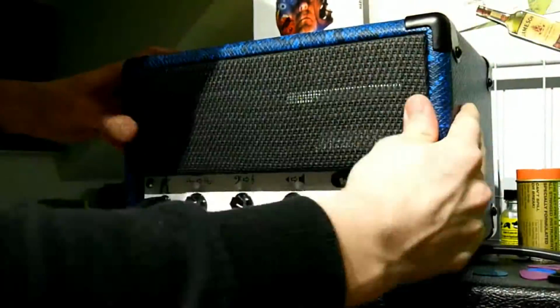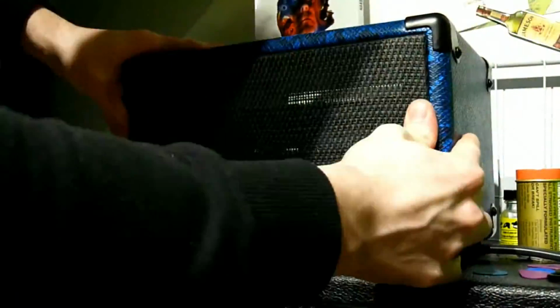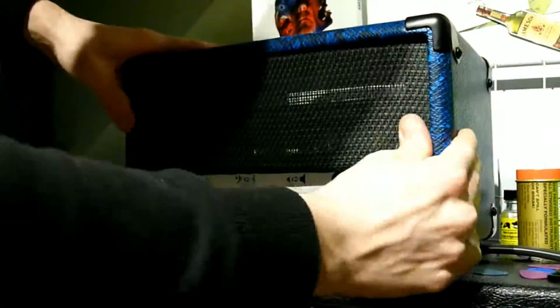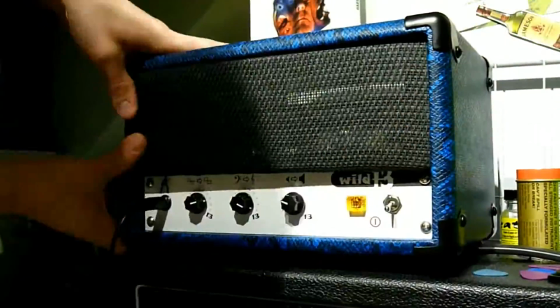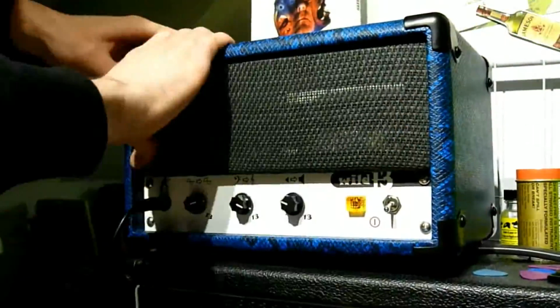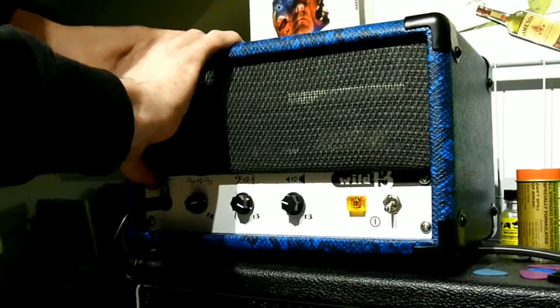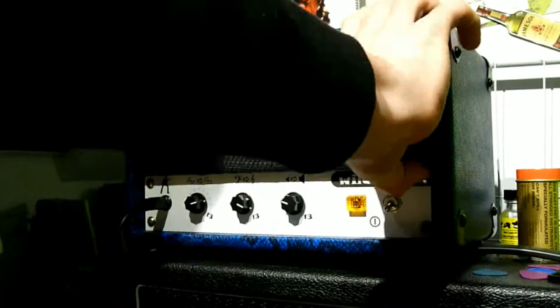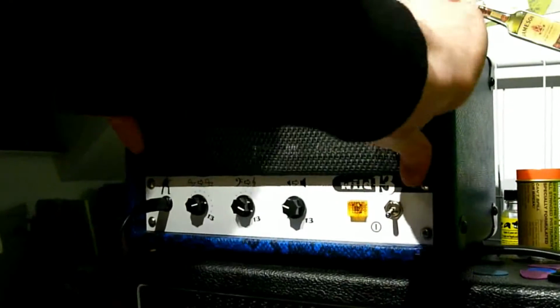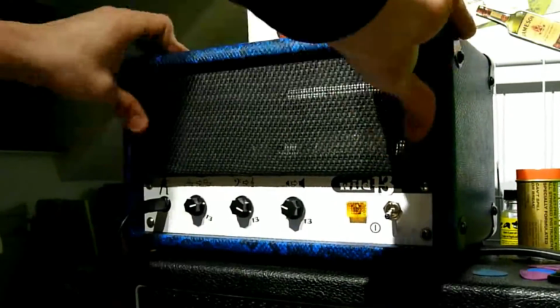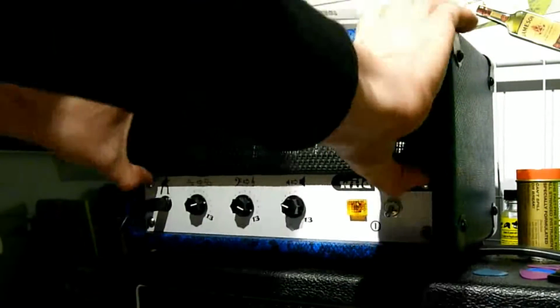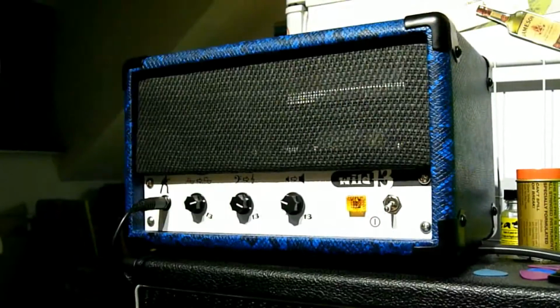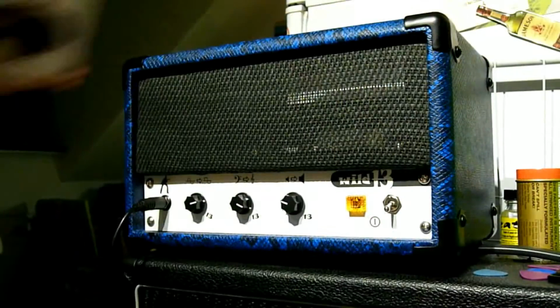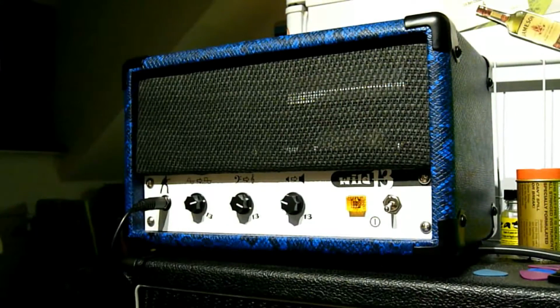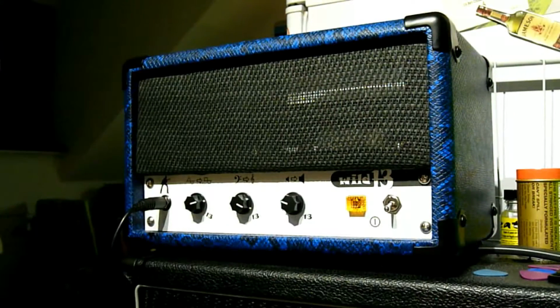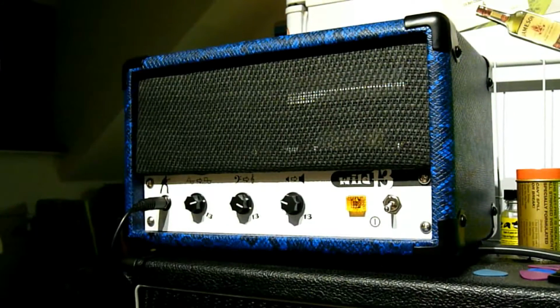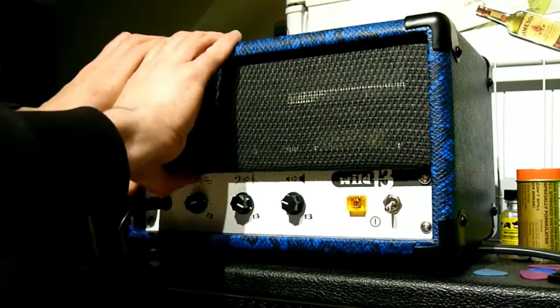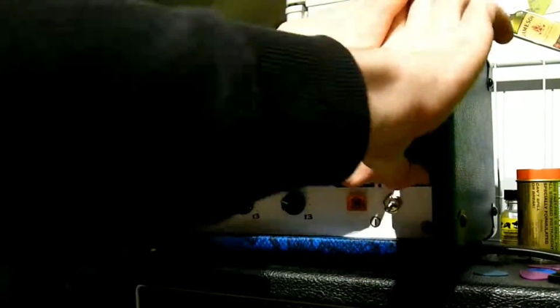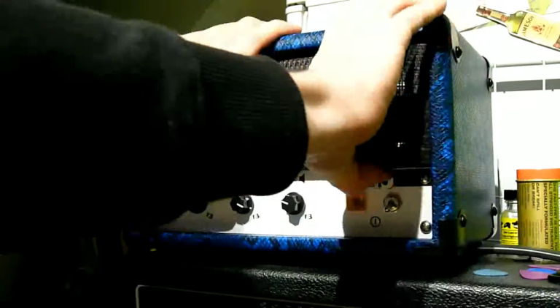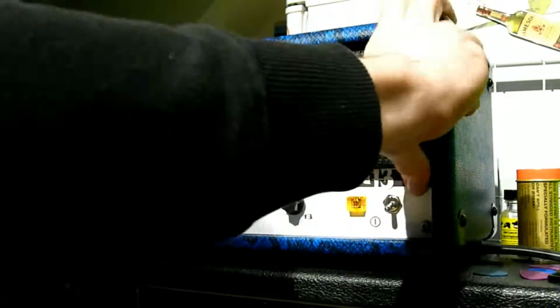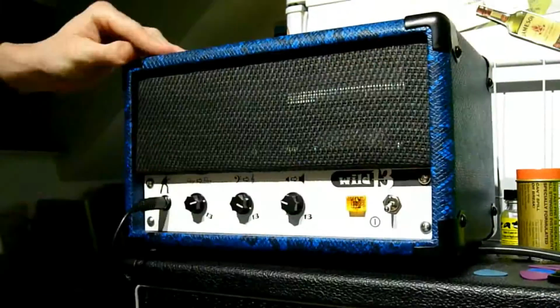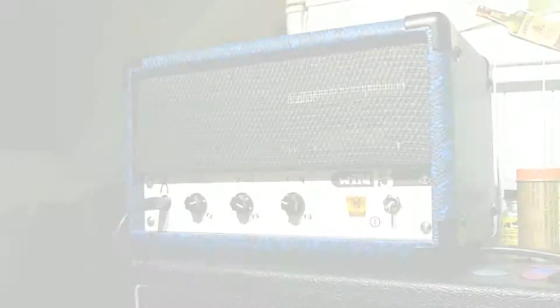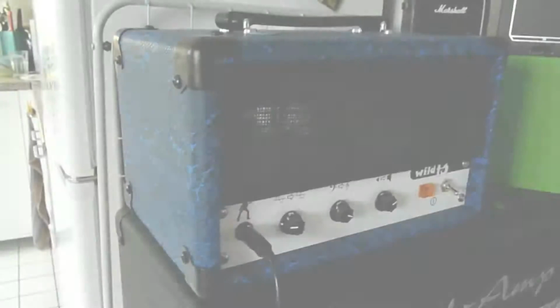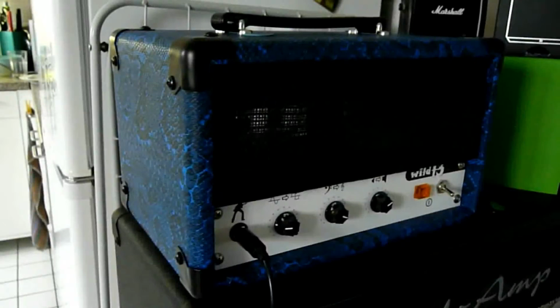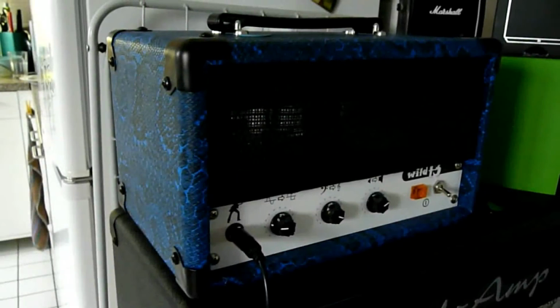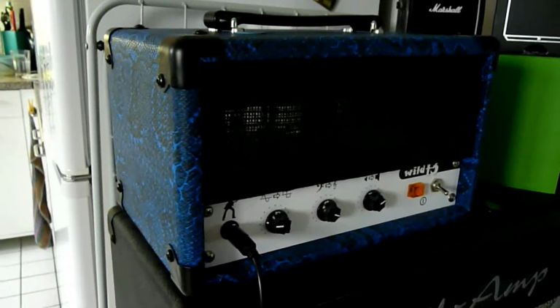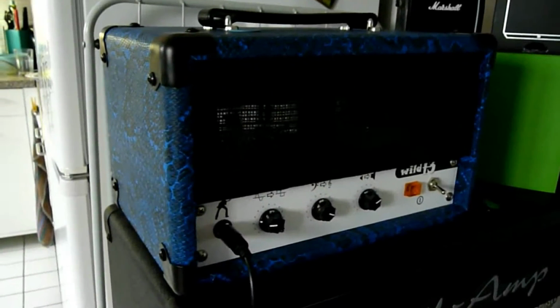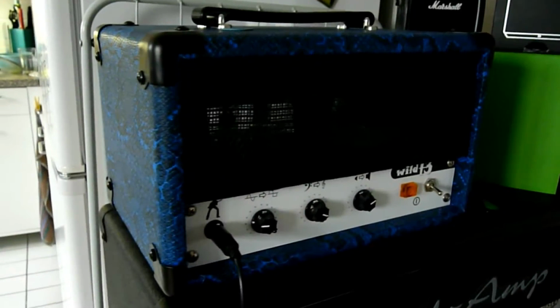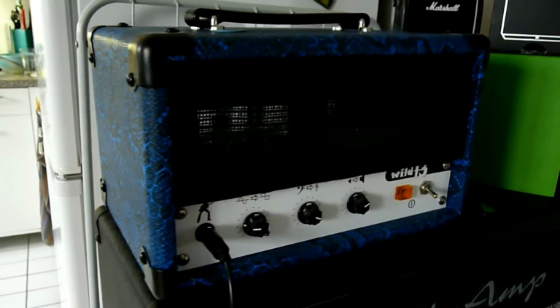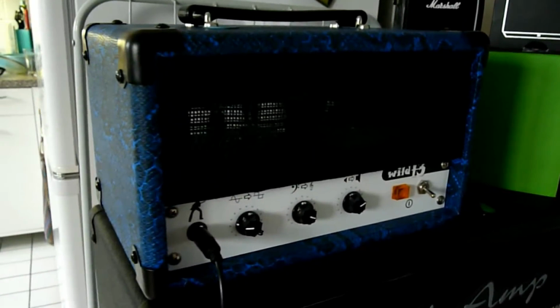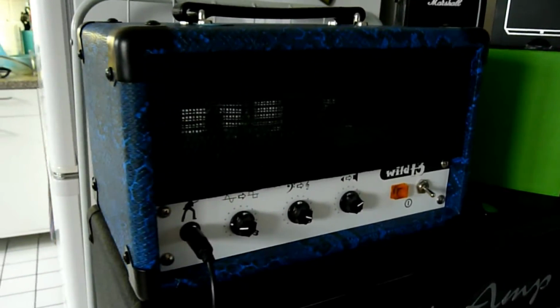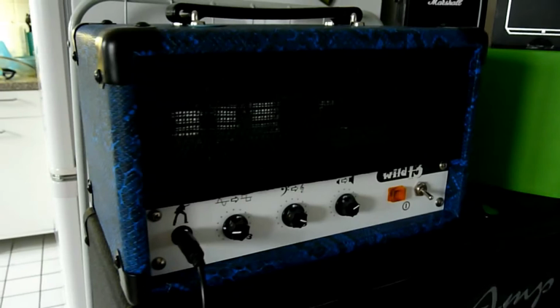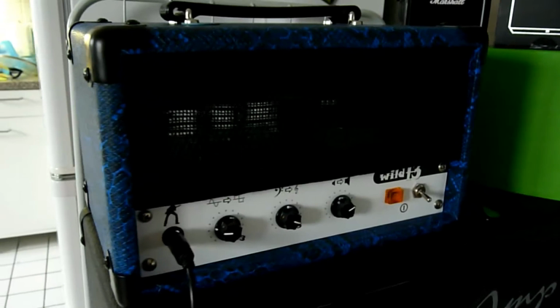That's it! We are ready with our very own Tube Amp! Next time, I will give you a small sound demo.